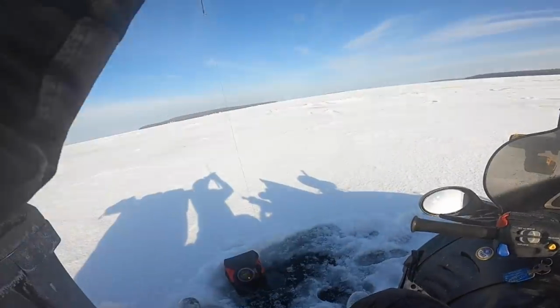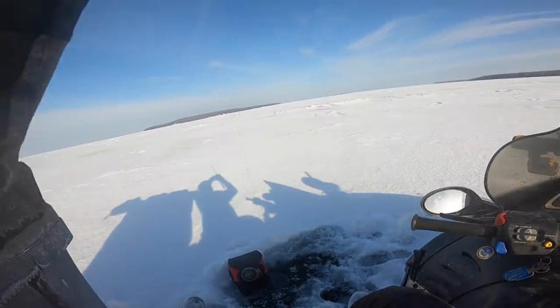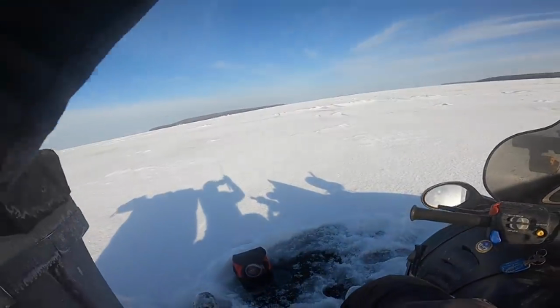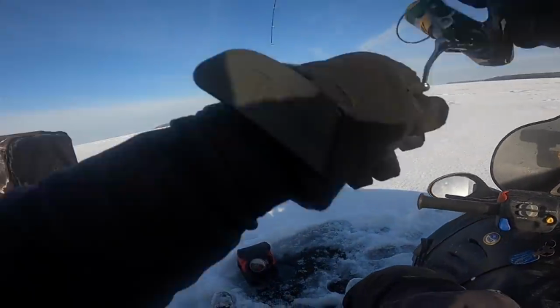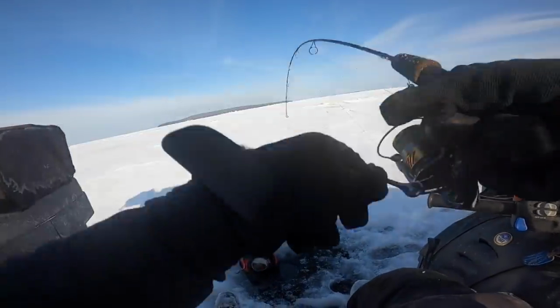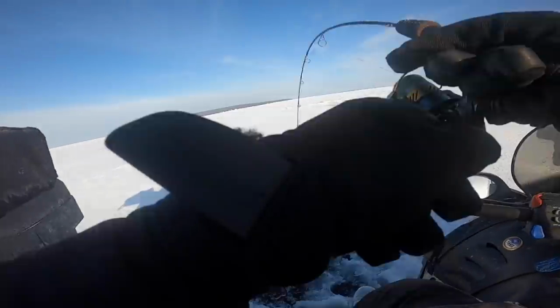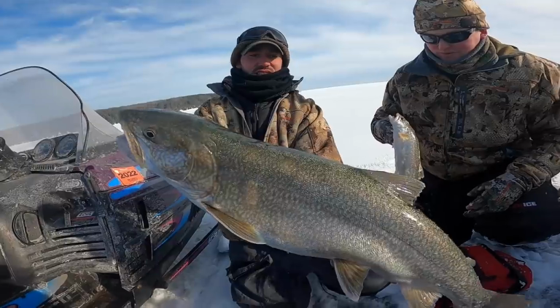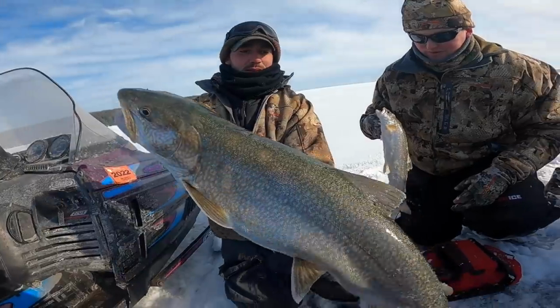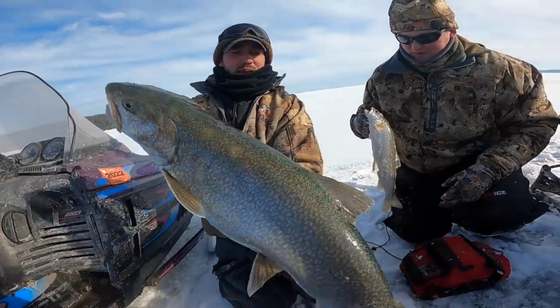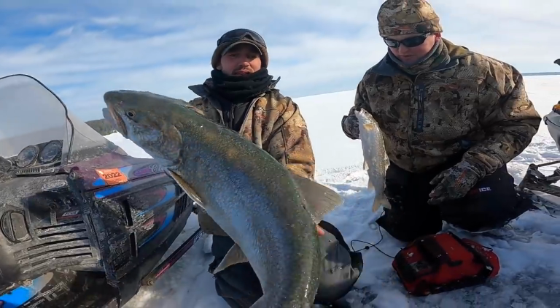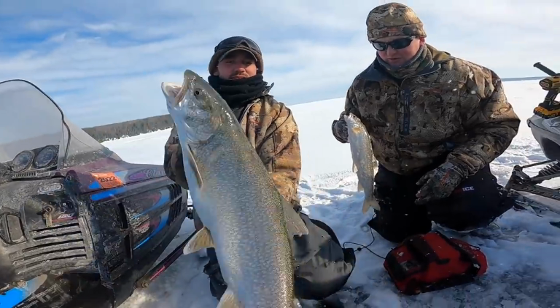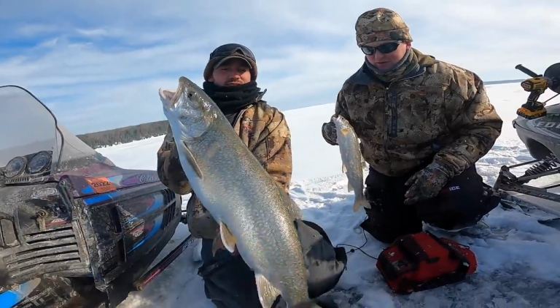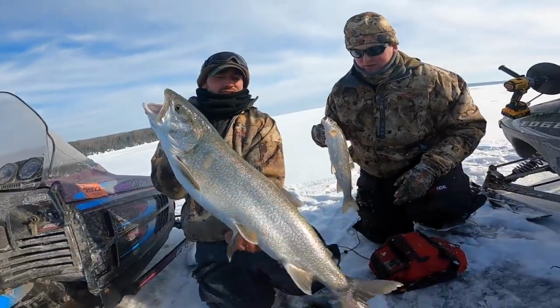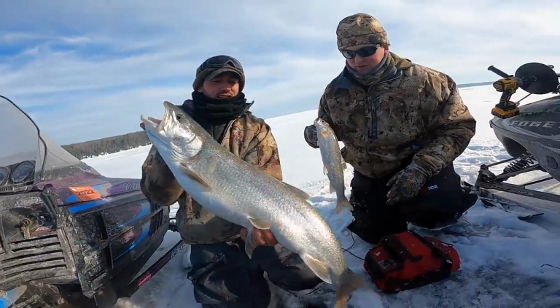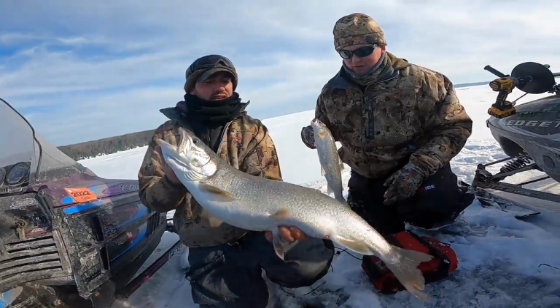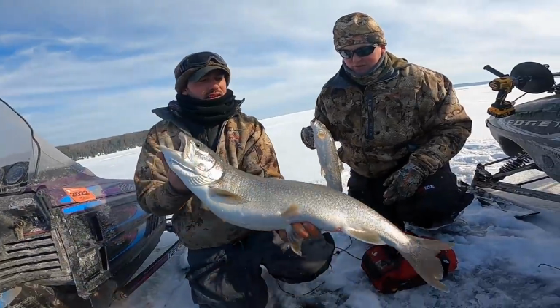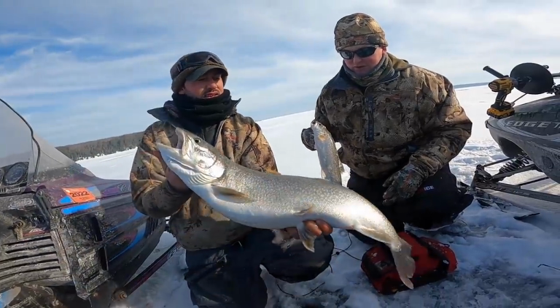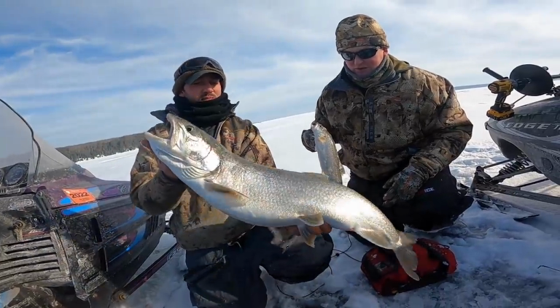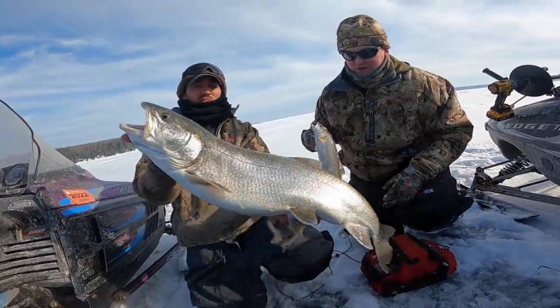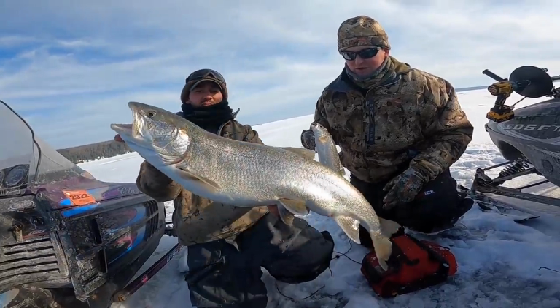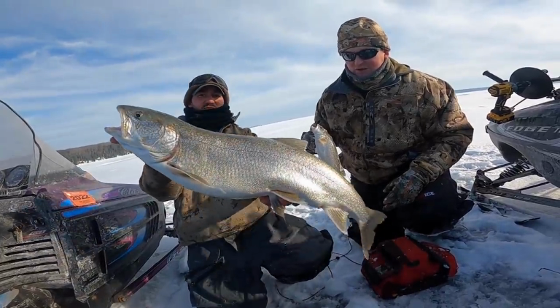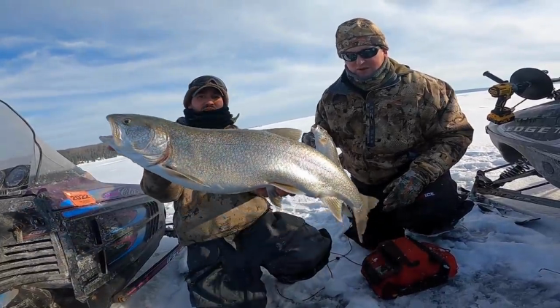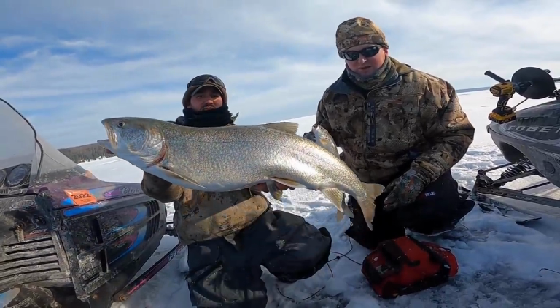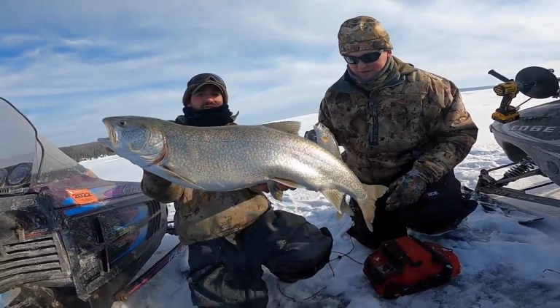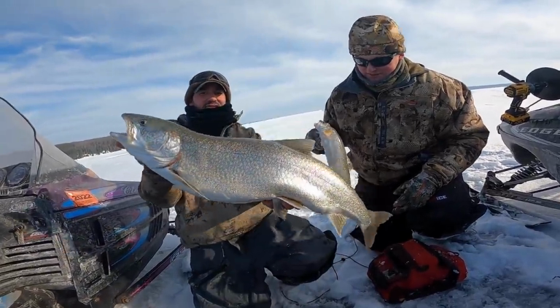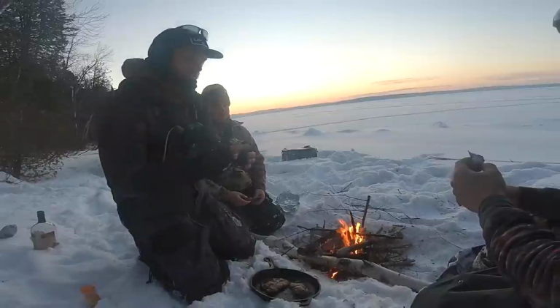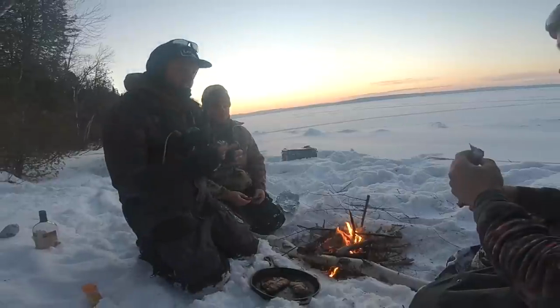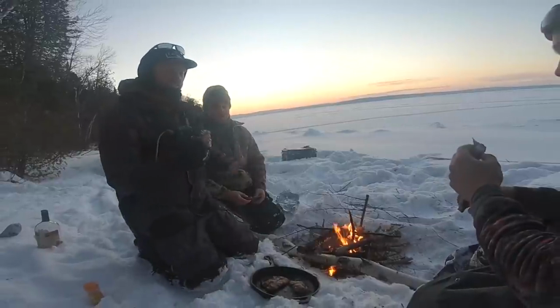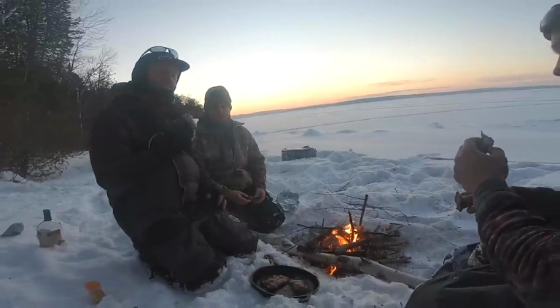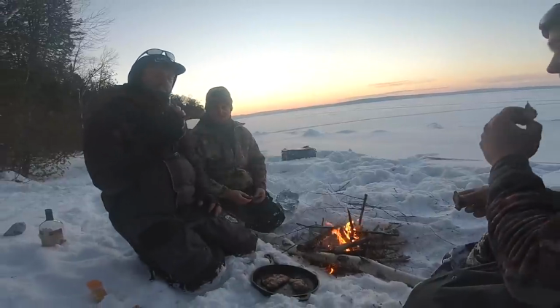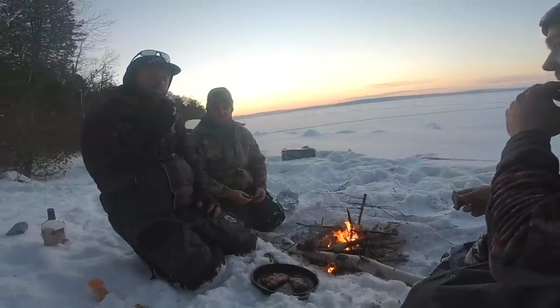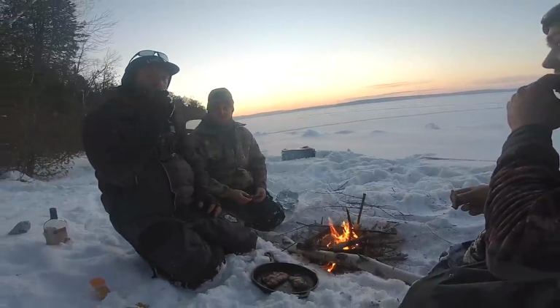Fish on! Beautiful lake trout. We'll take a quick picture — skin's nice and crispy.